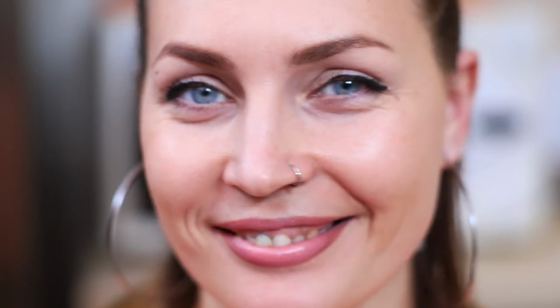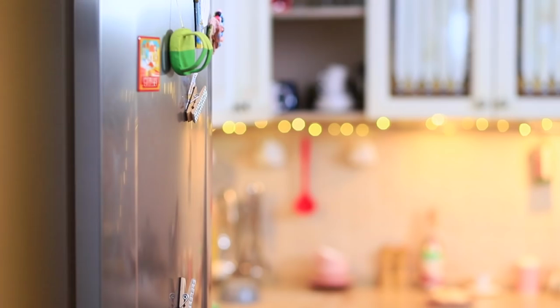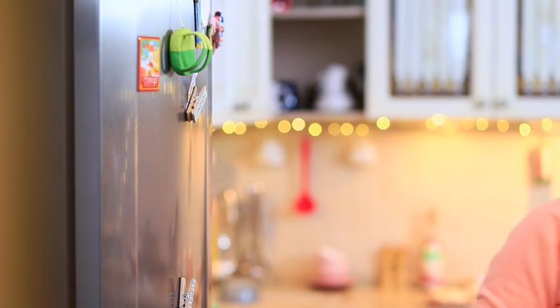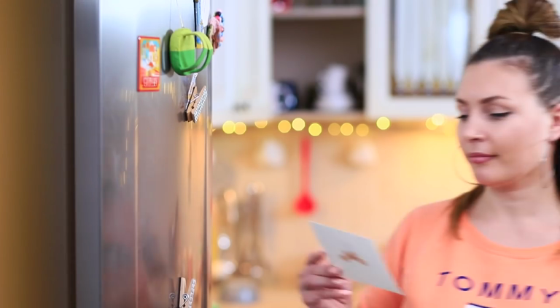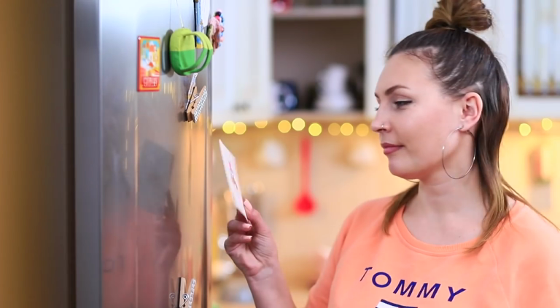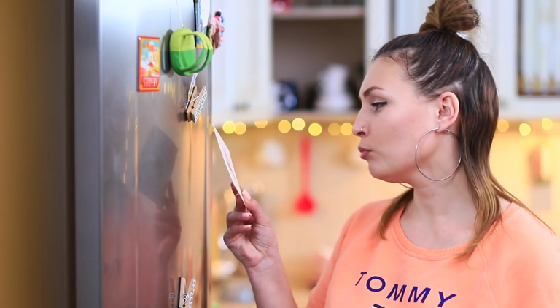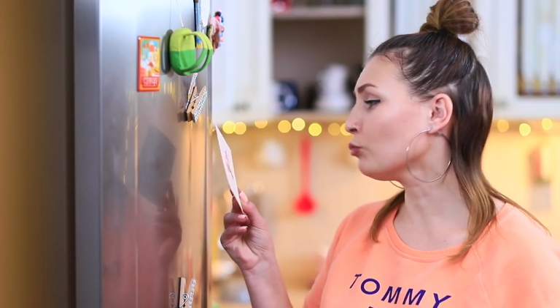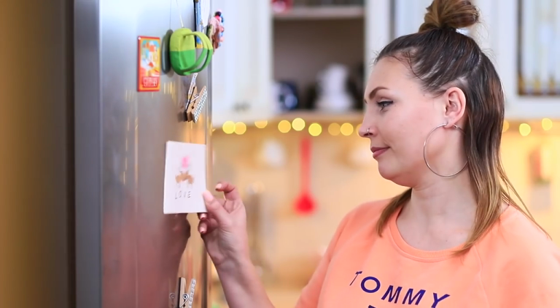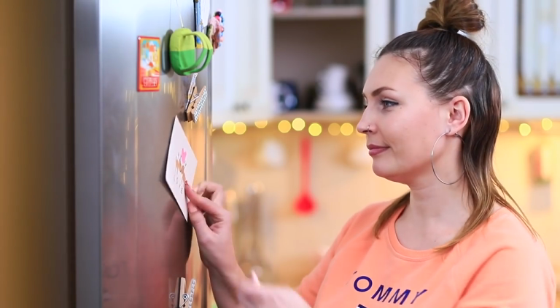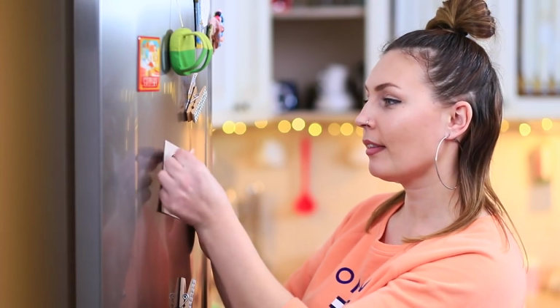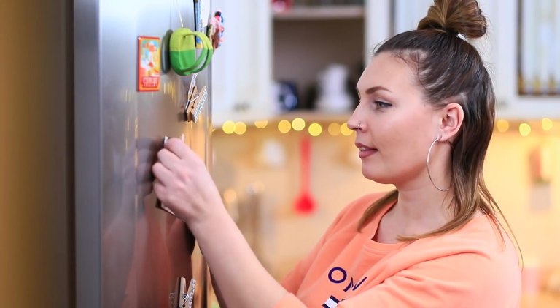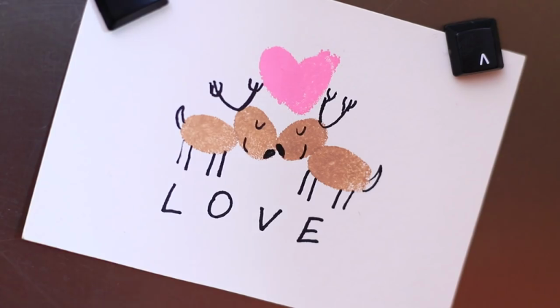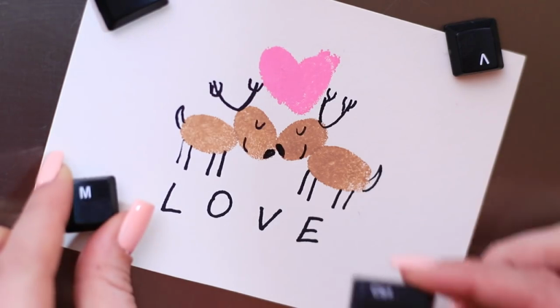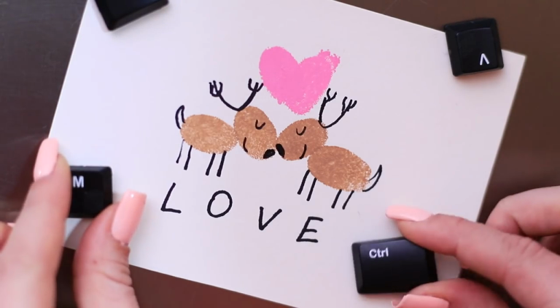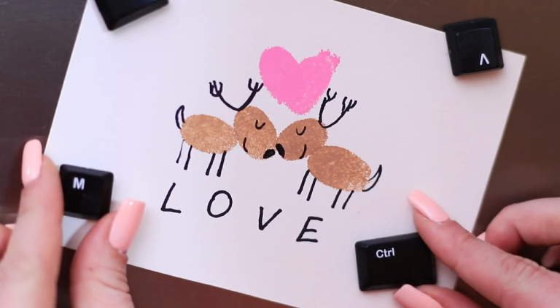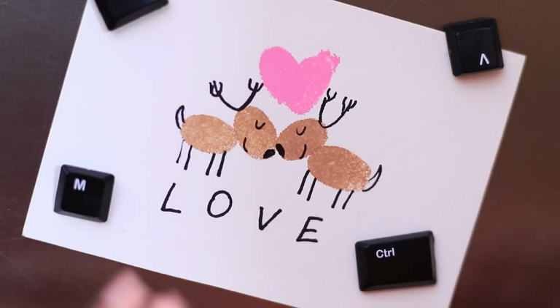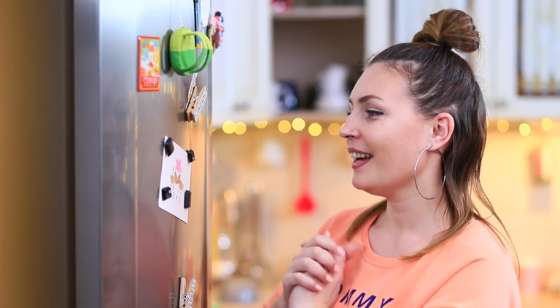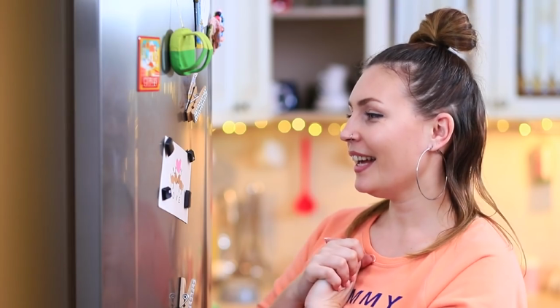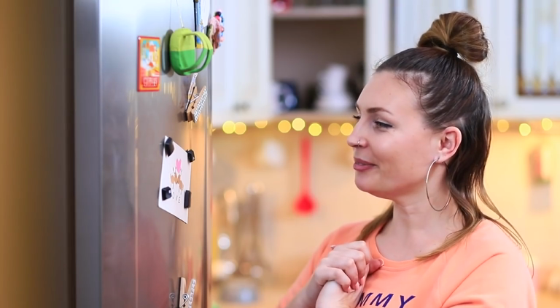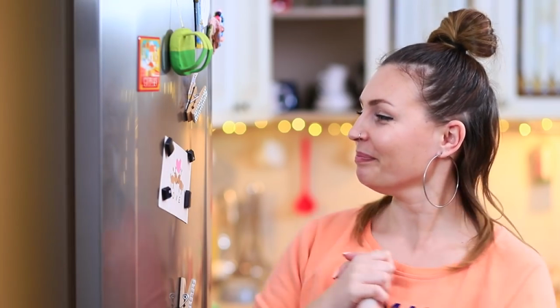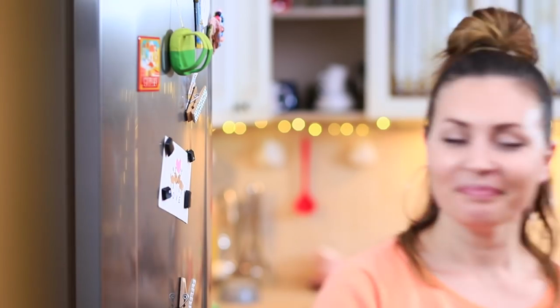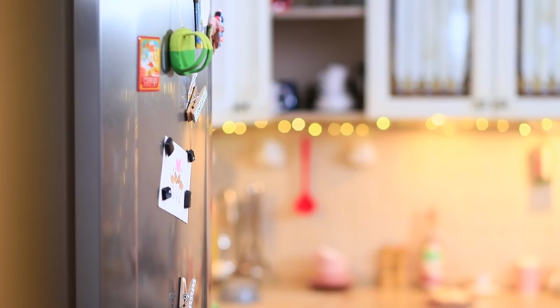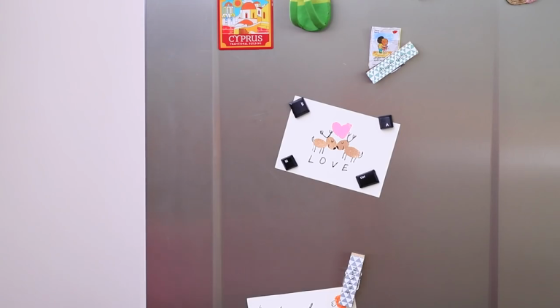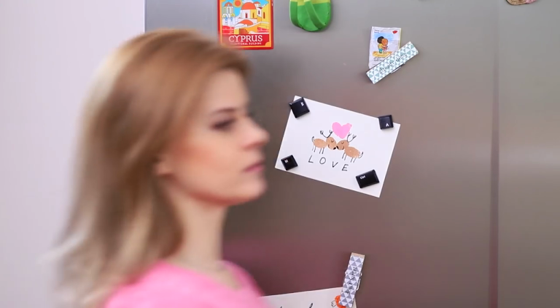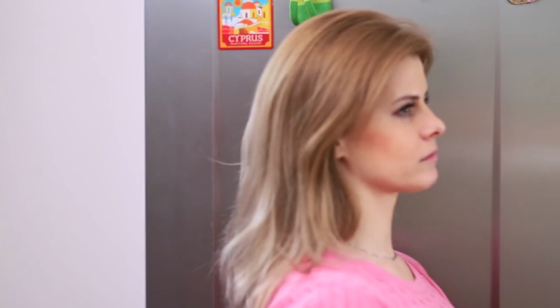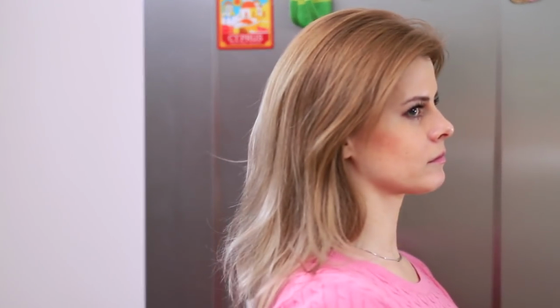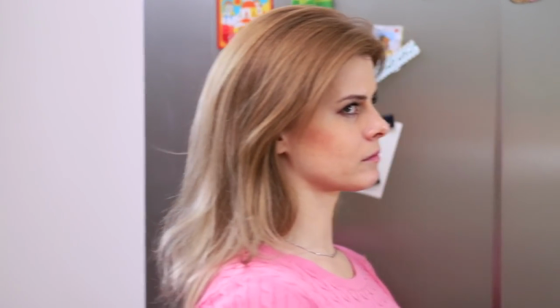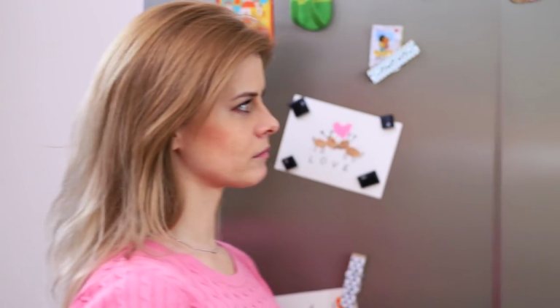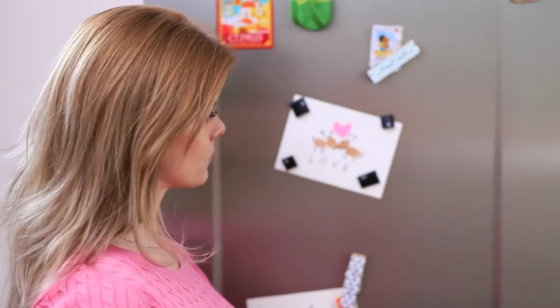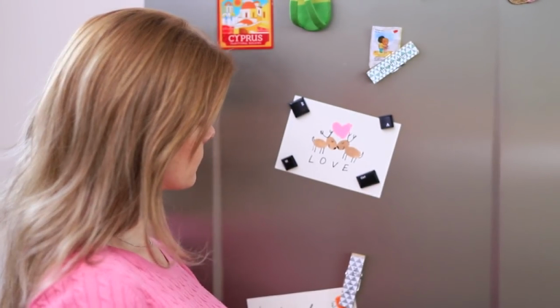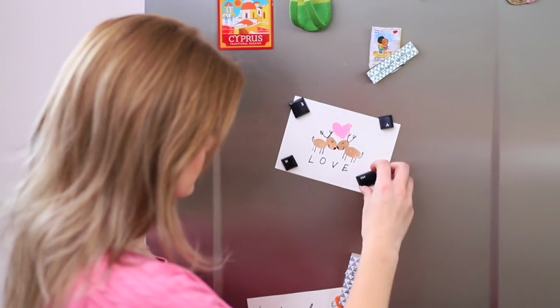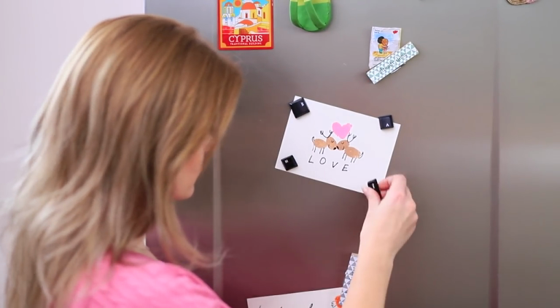Now she can write messages on the fridge! Sometimes even Blondie is surprised by her friend's creative mind.